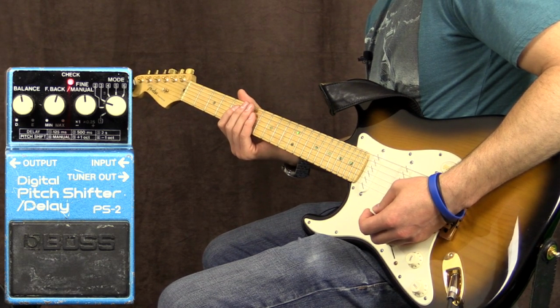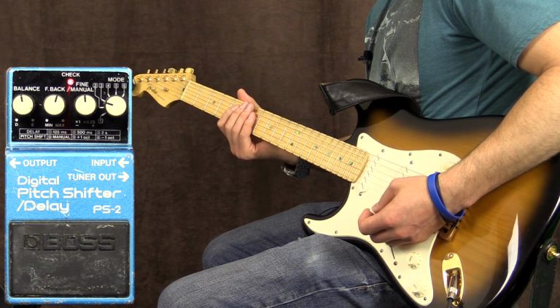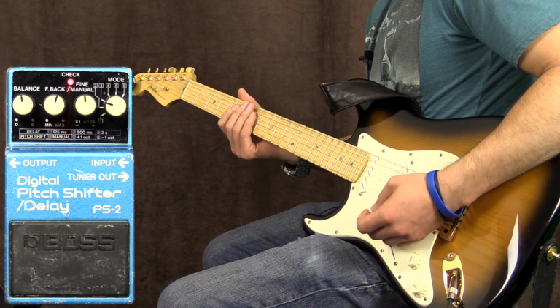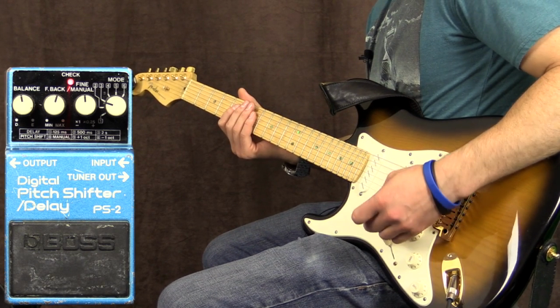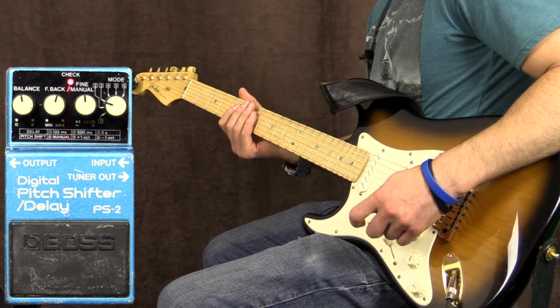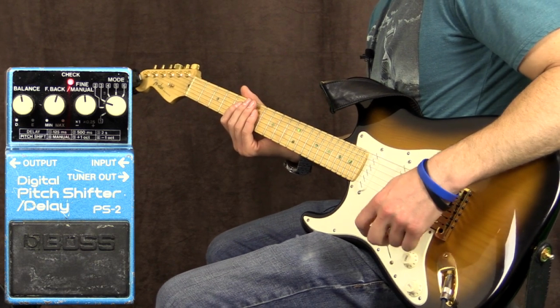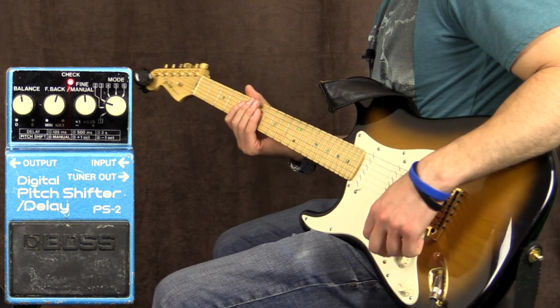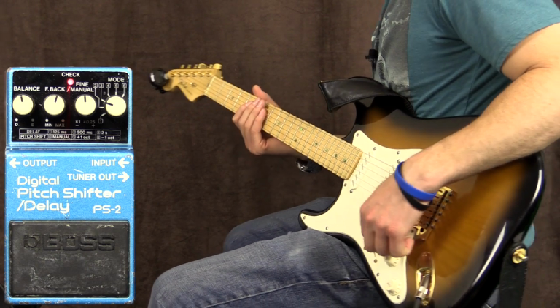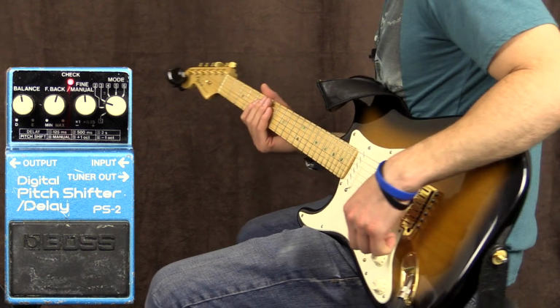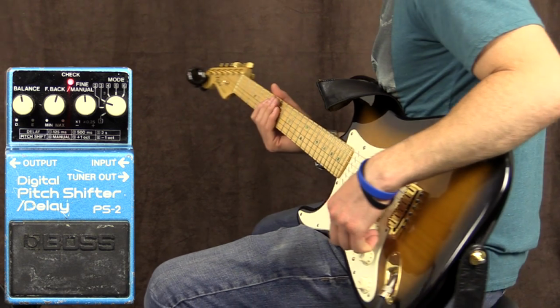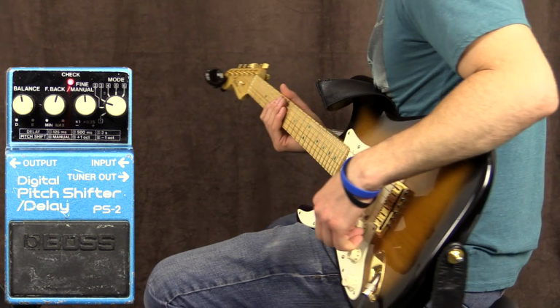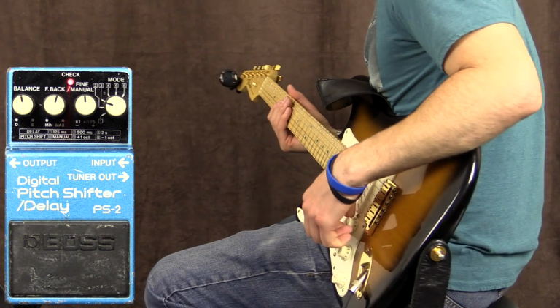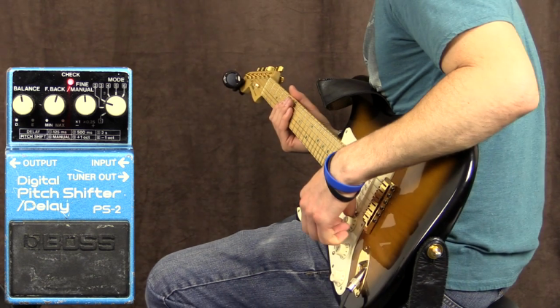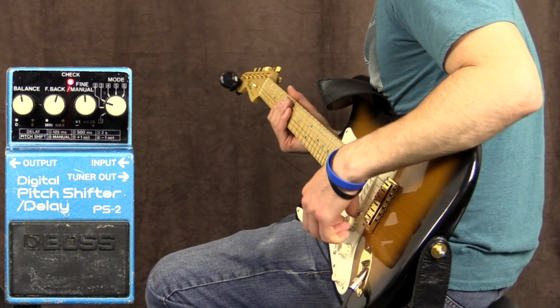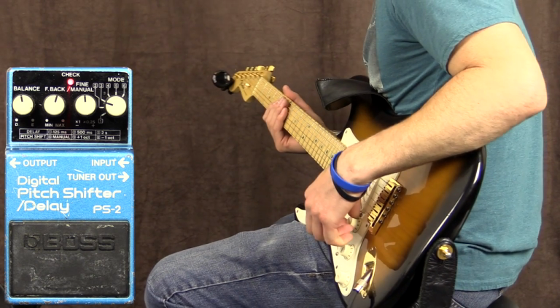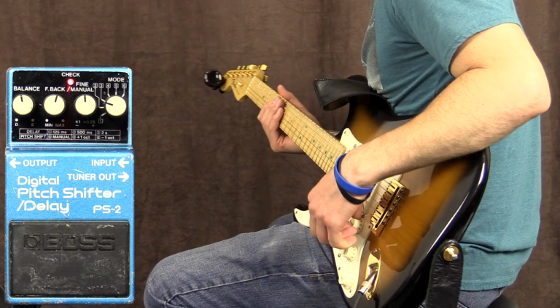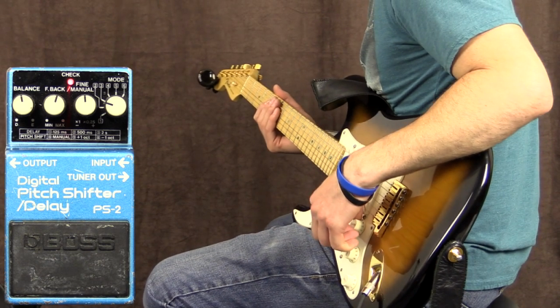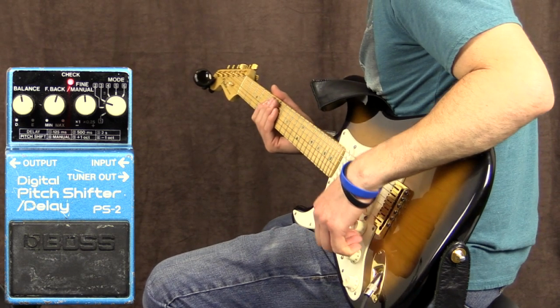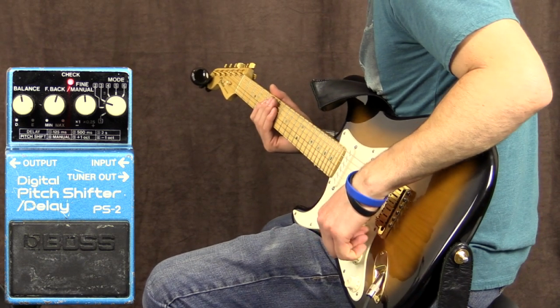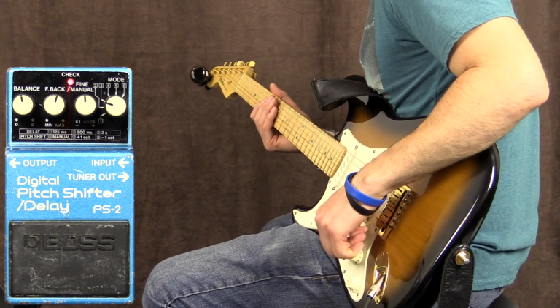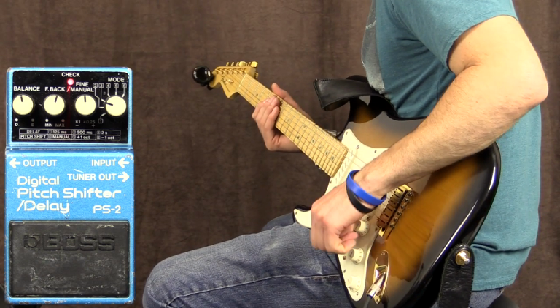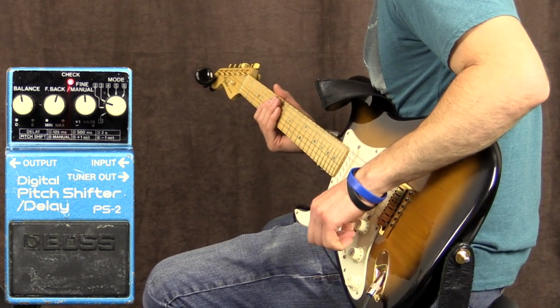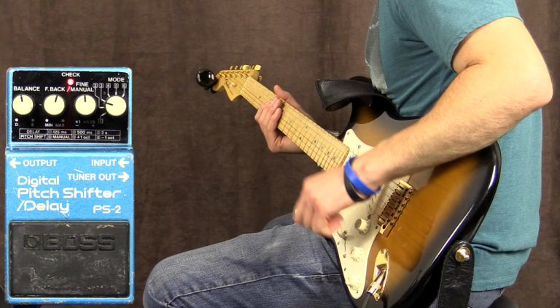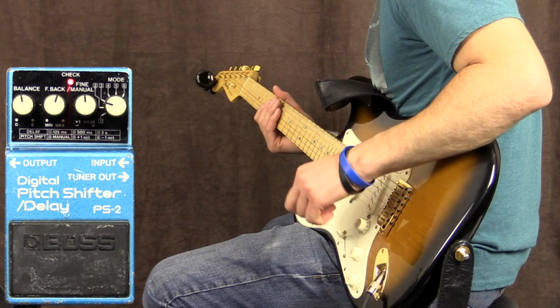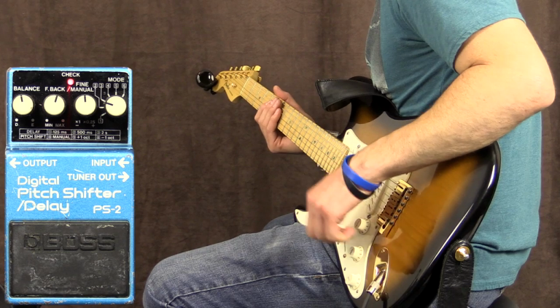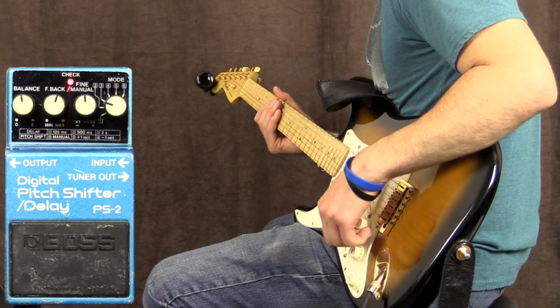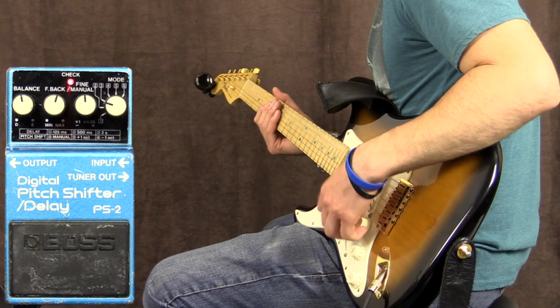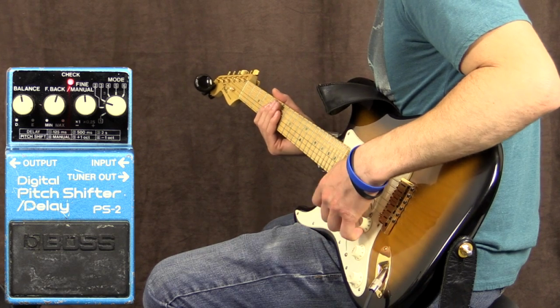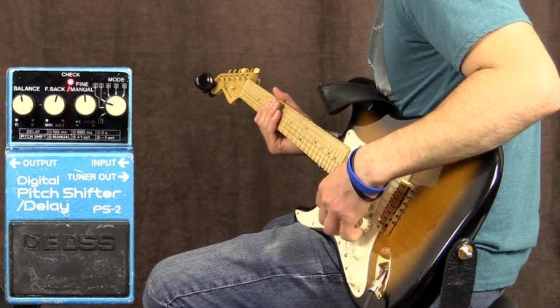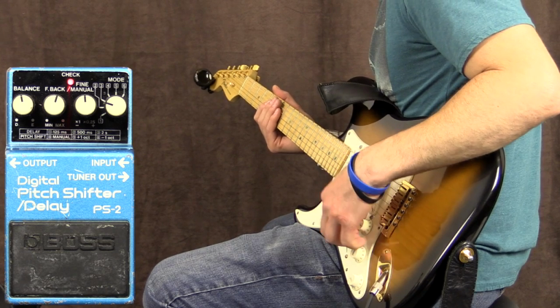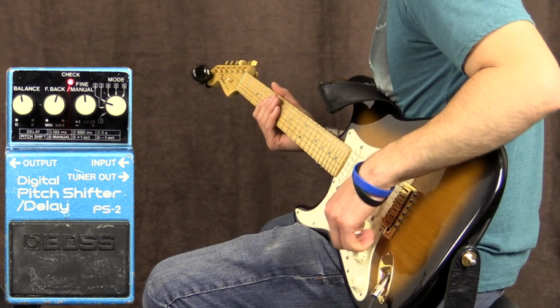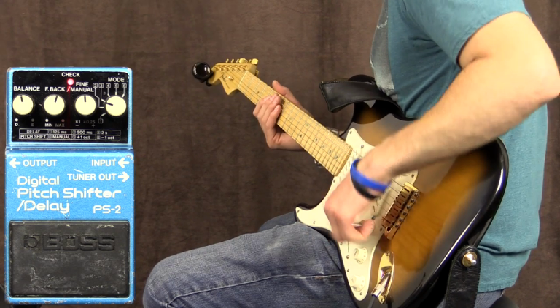I don't know if that's exactly two seconds, but anyway, where it's set right now still sounds great.